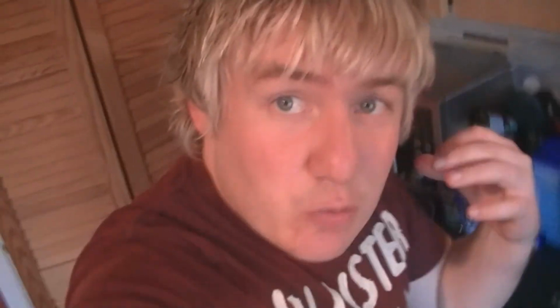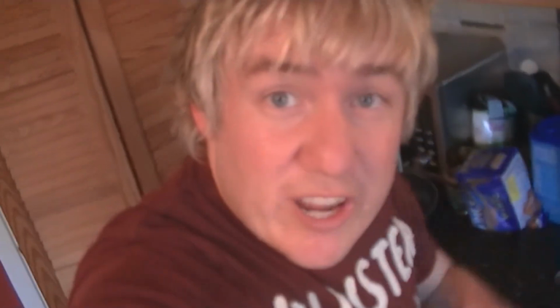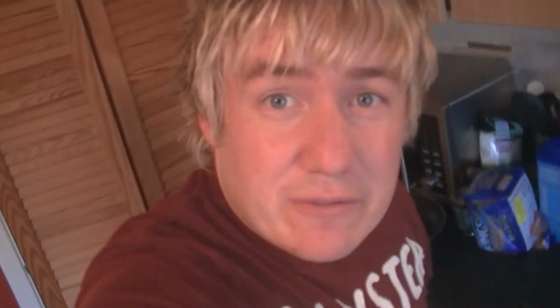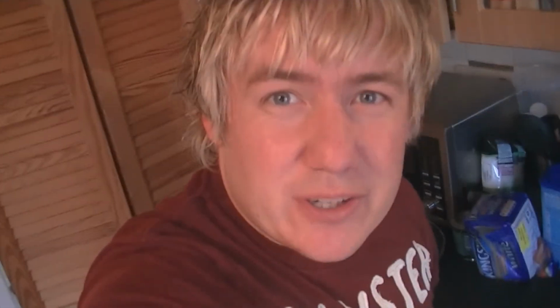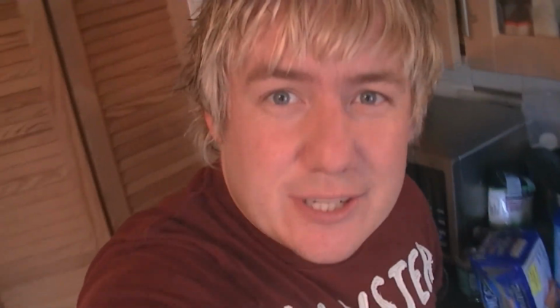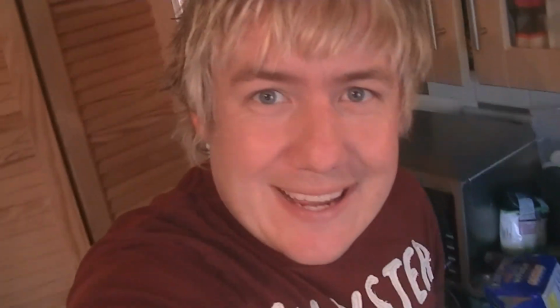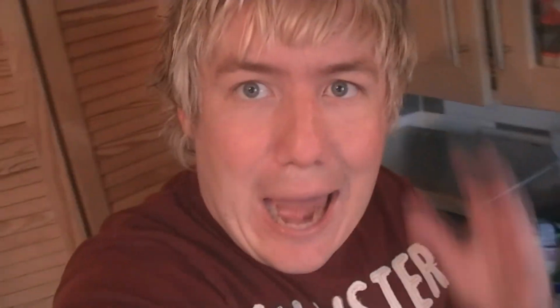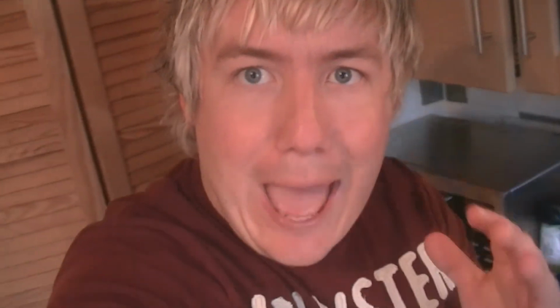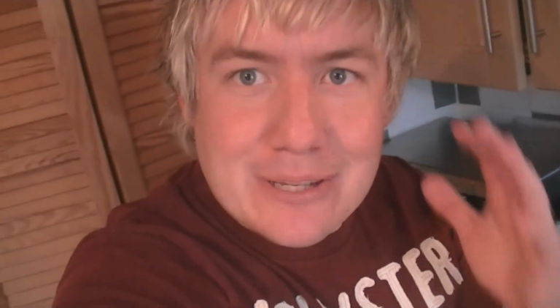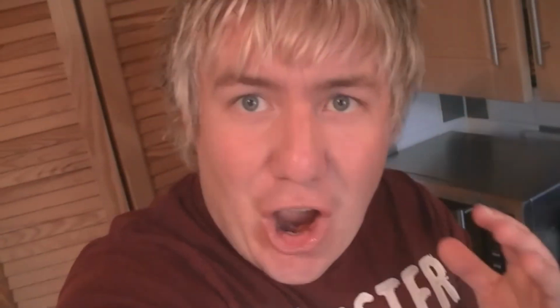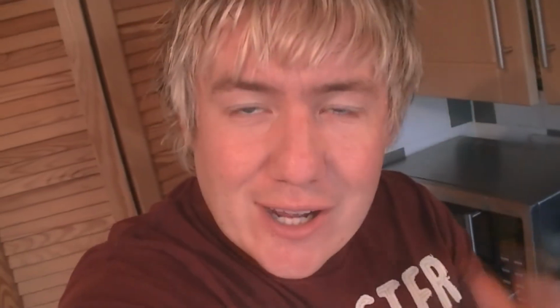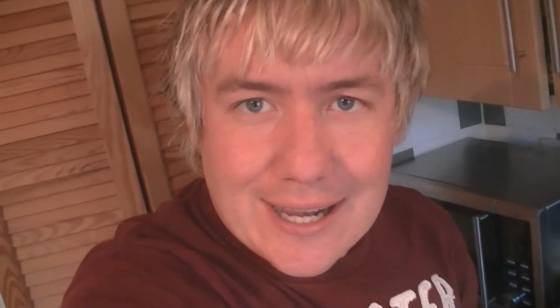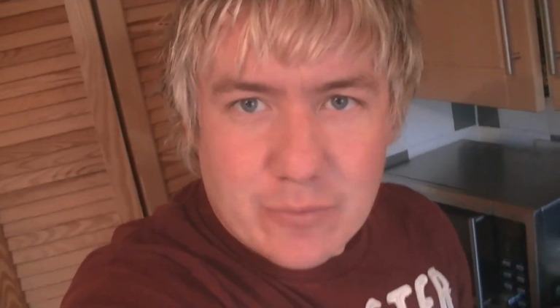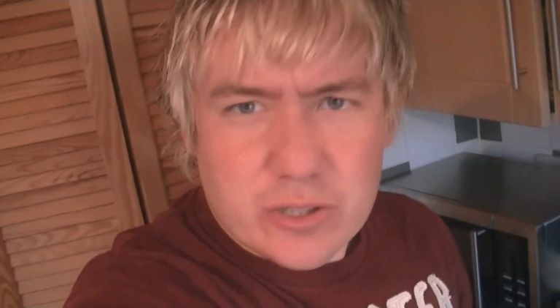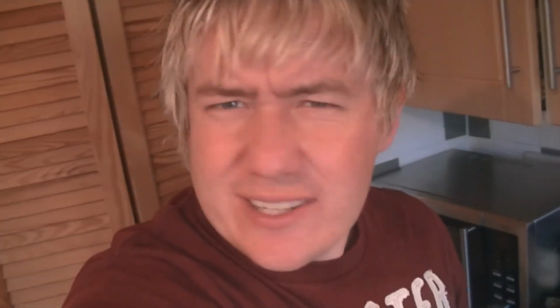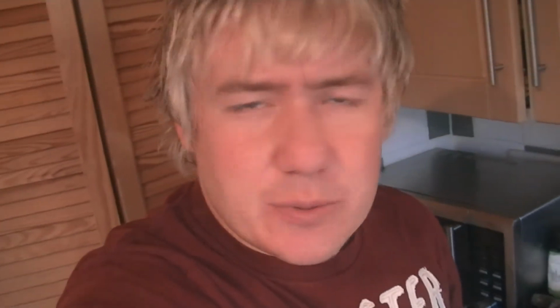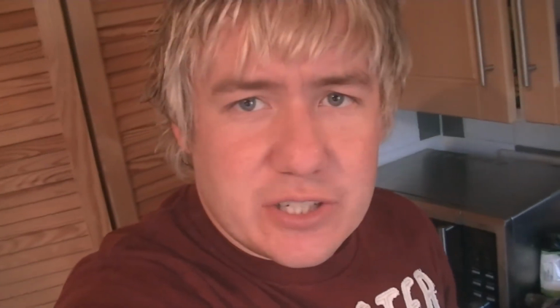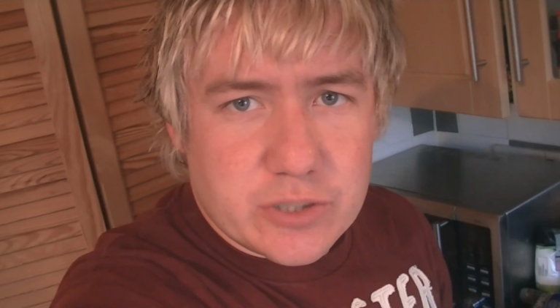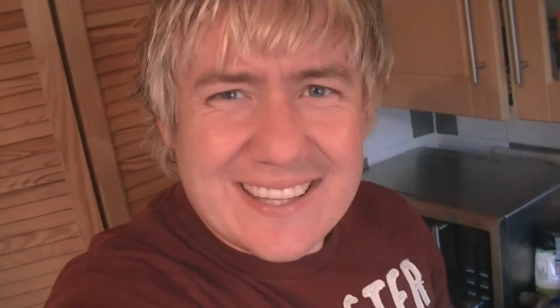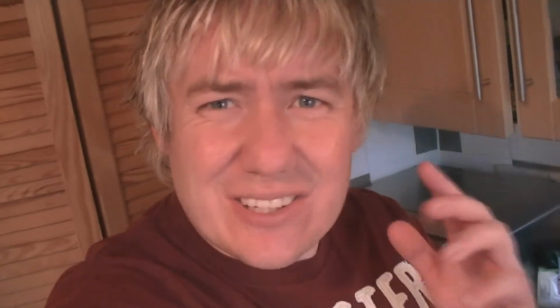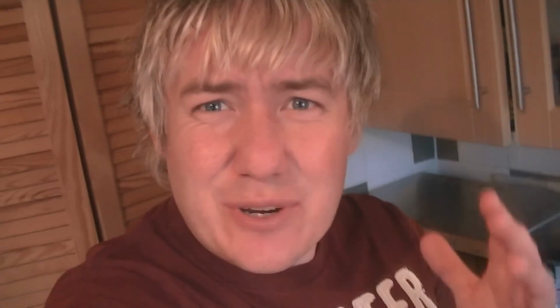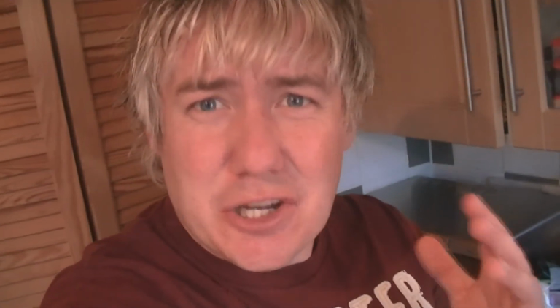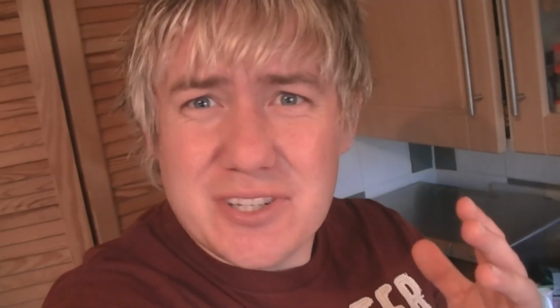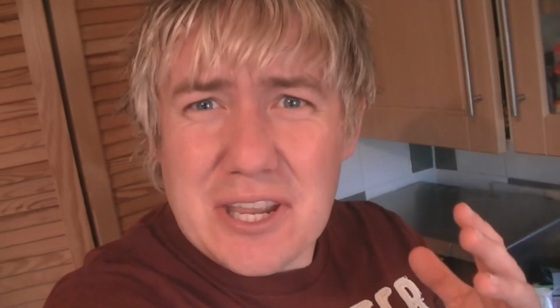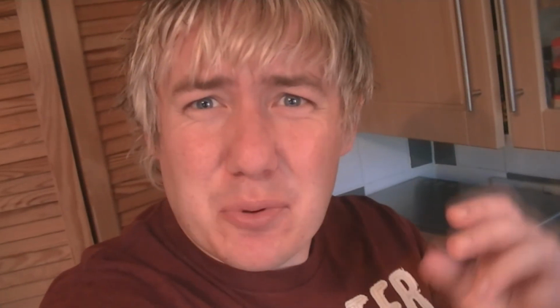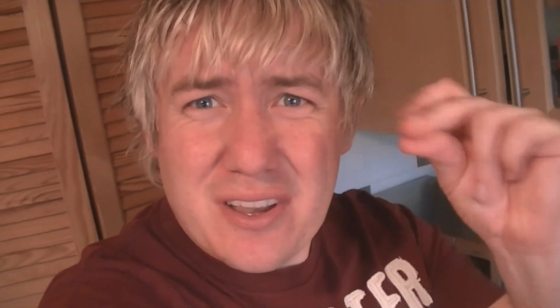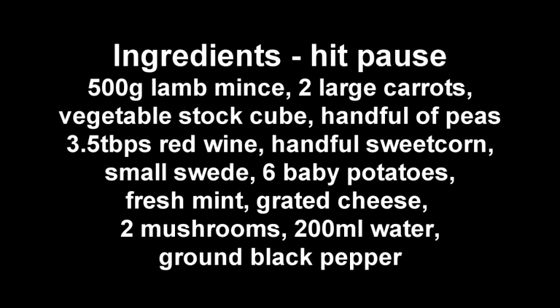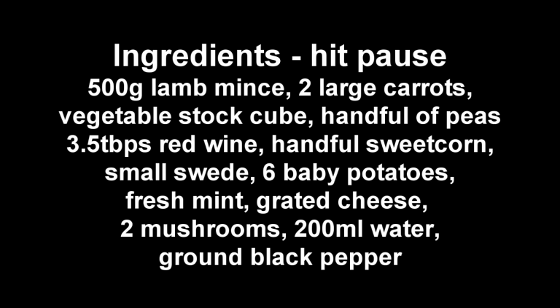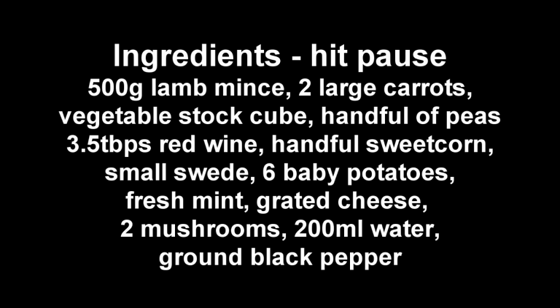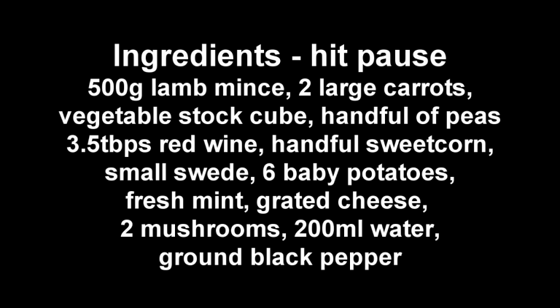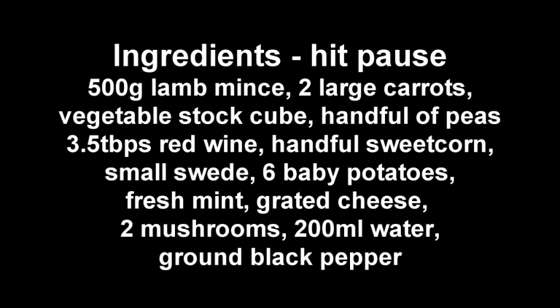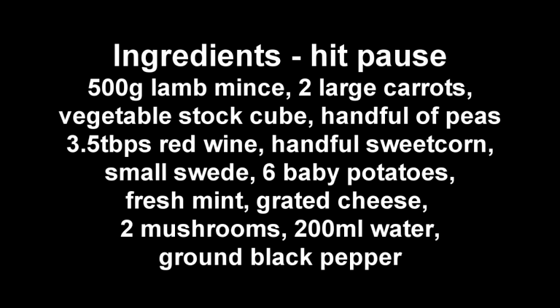Right here then folks, so to make a lamb jar you can do any tweaks you want to it. These are the ingredients I am using, so hit pause now and write them all down.